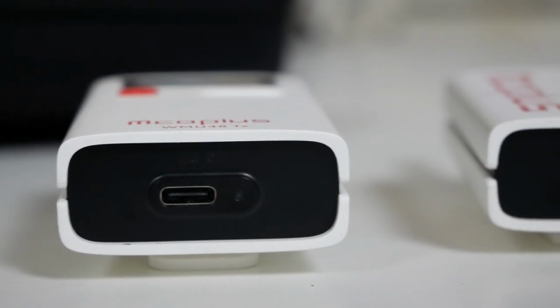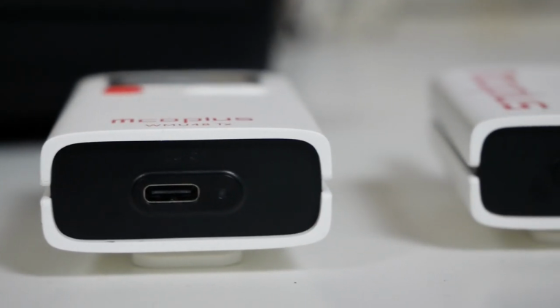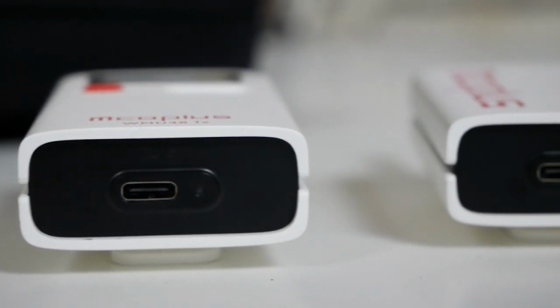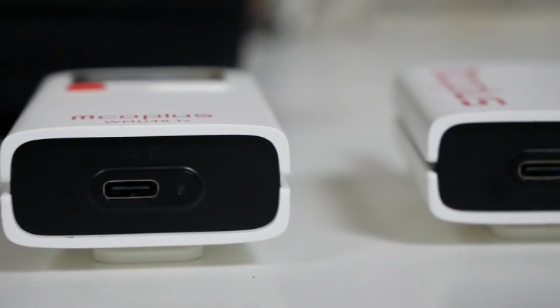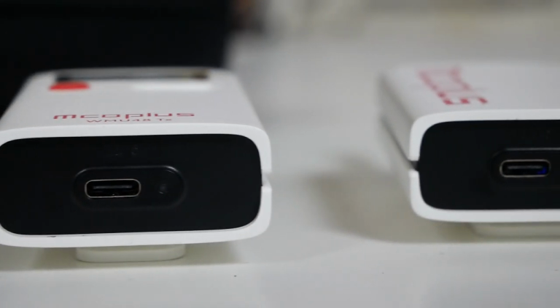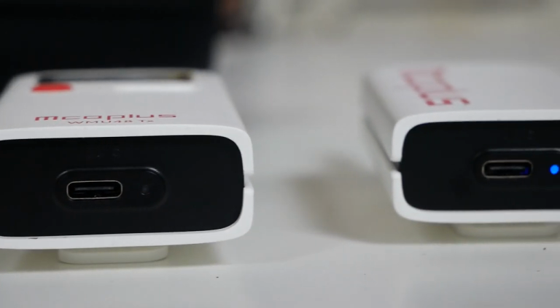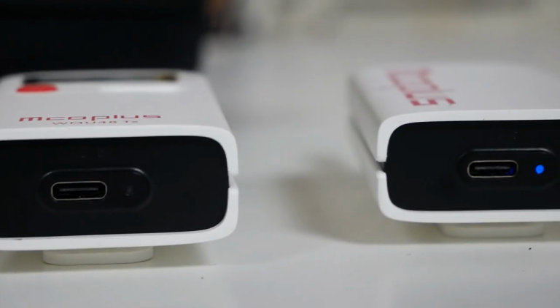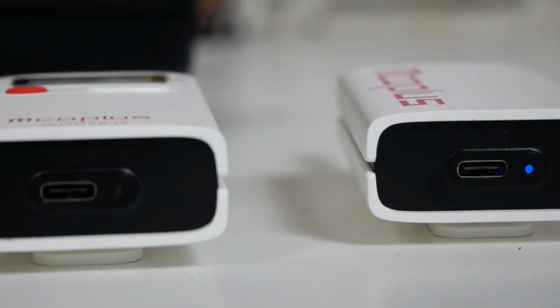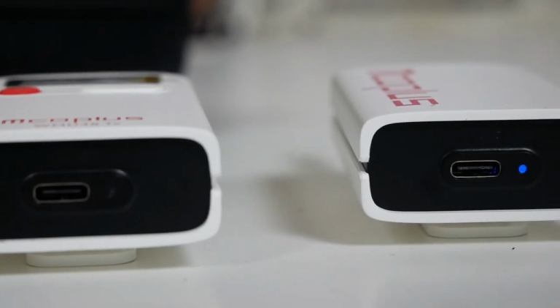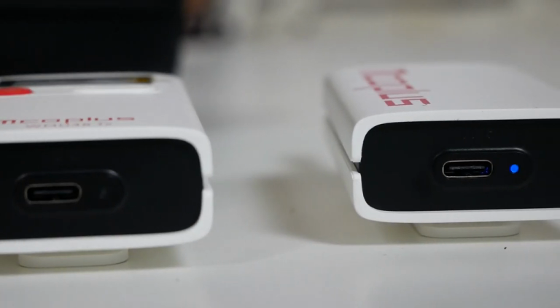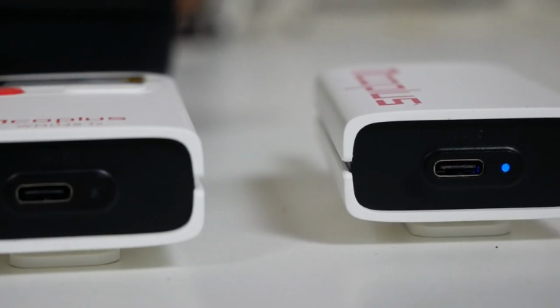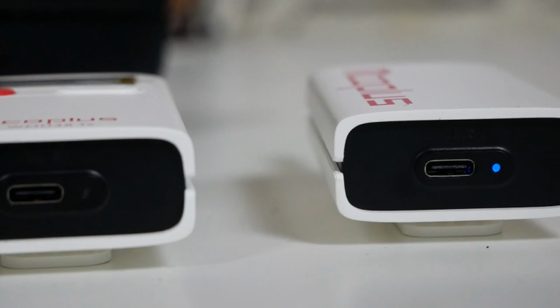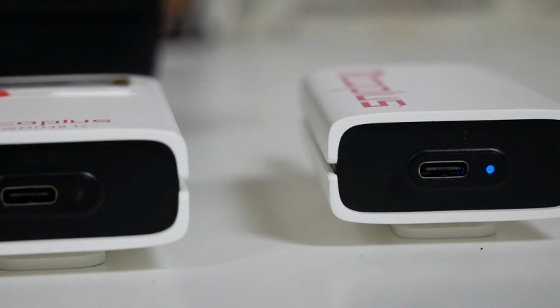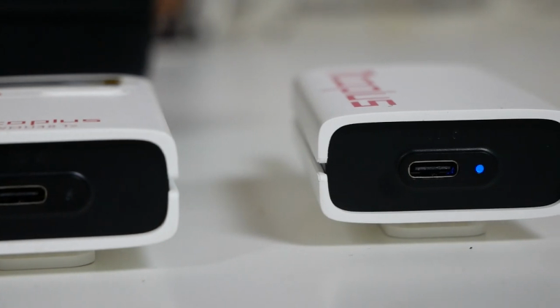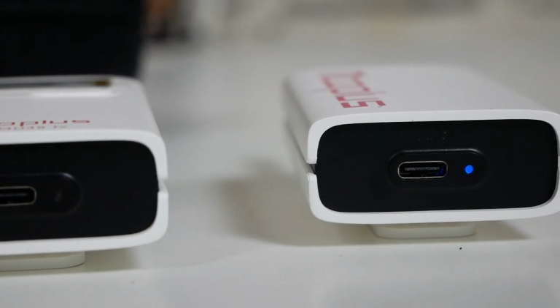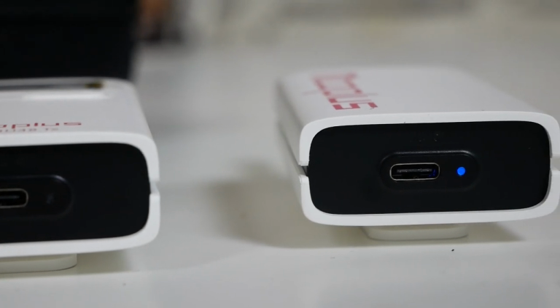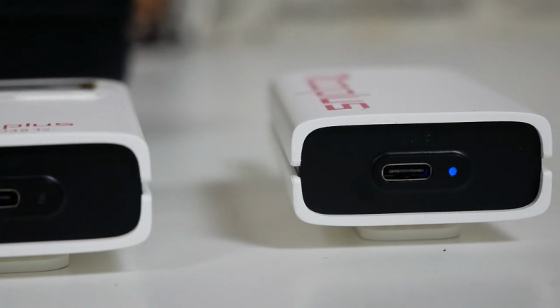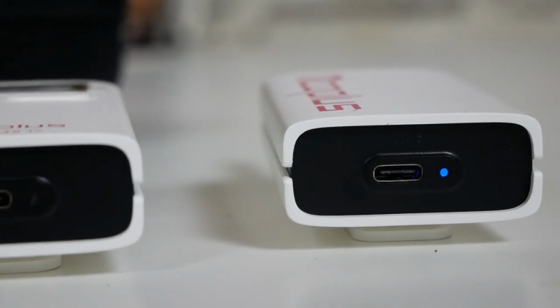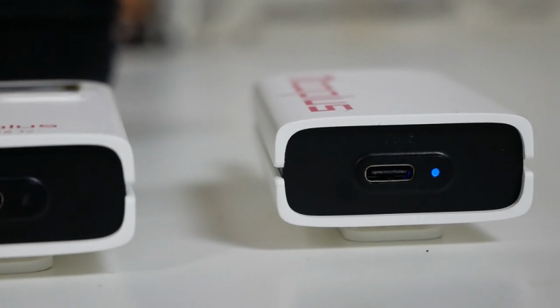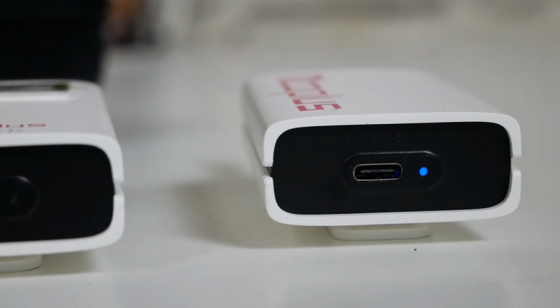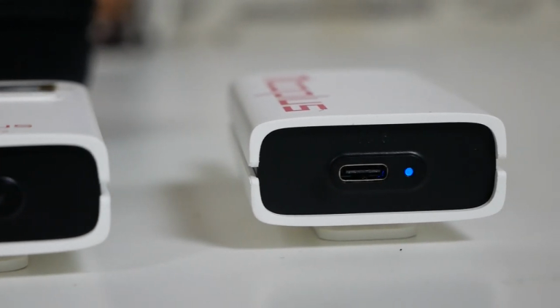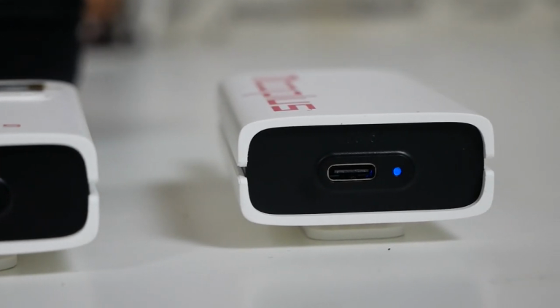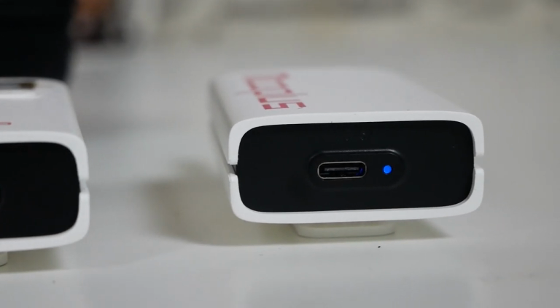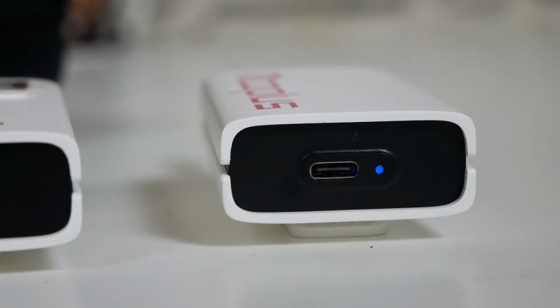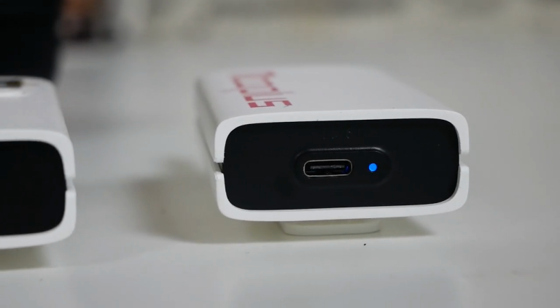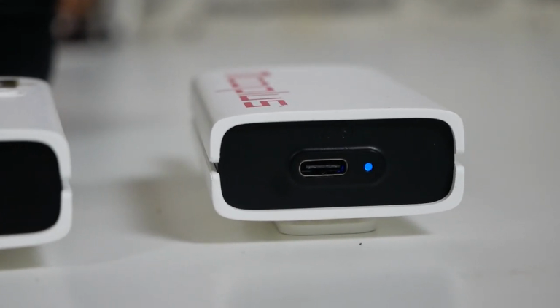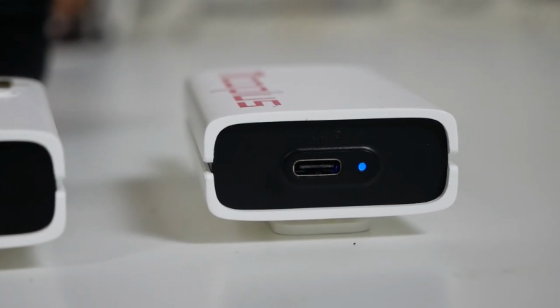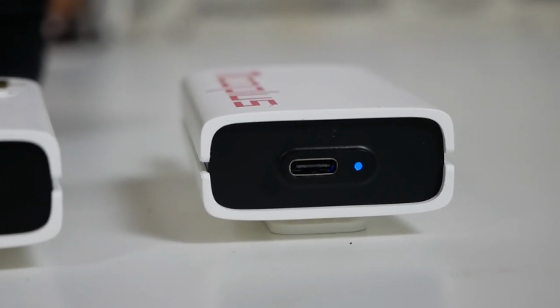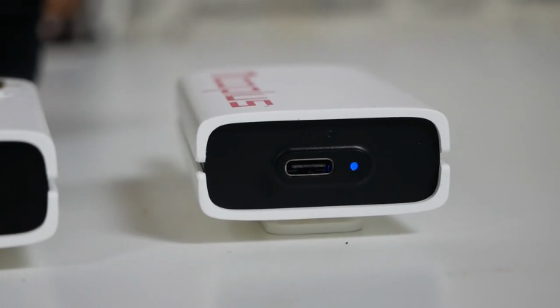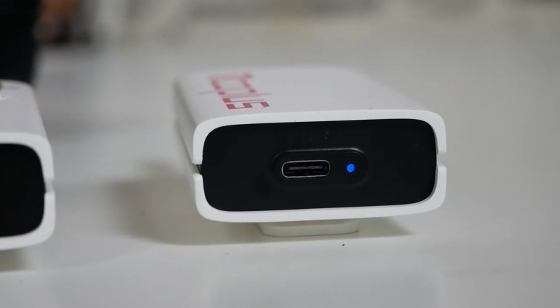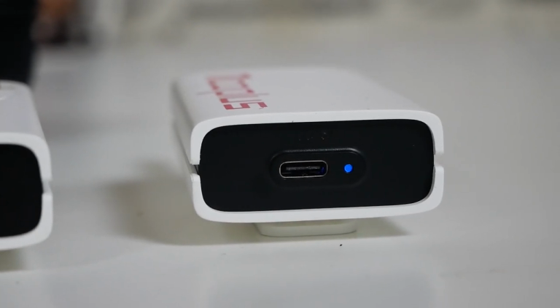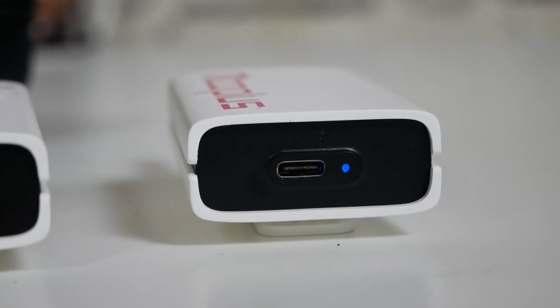These recharge from completely flat in less than an hour on a USB Type-C charger and do support fast charging. That's a pretty good start.